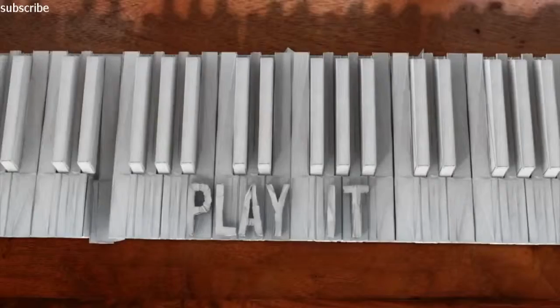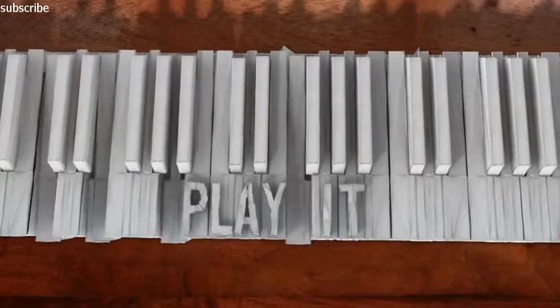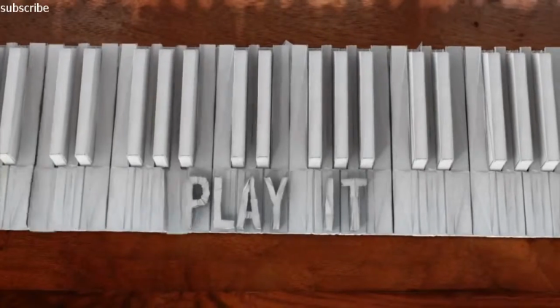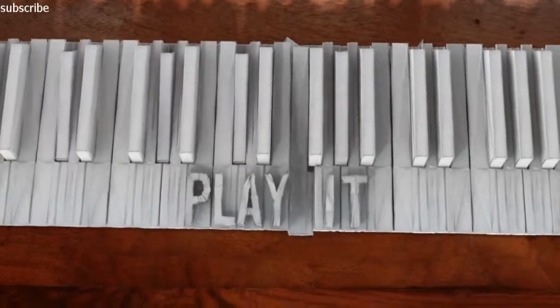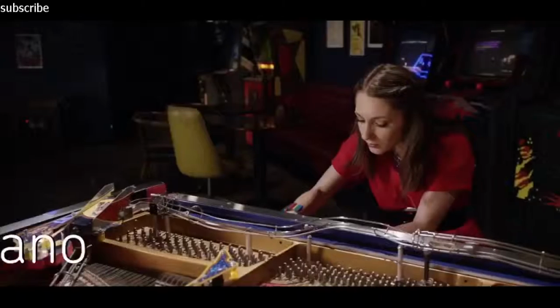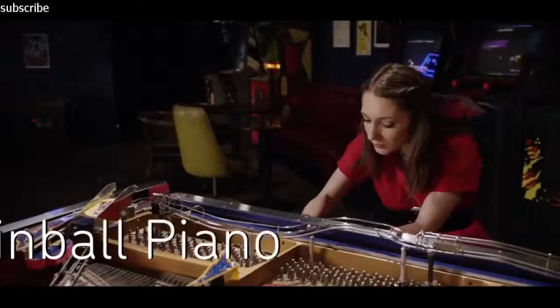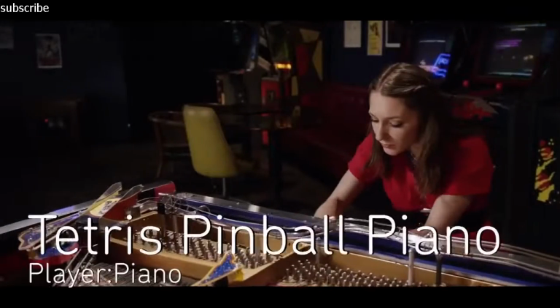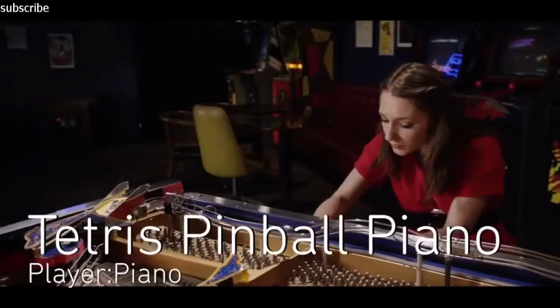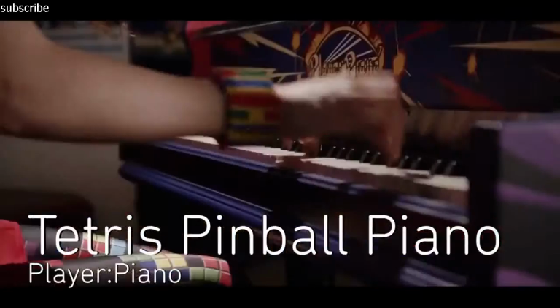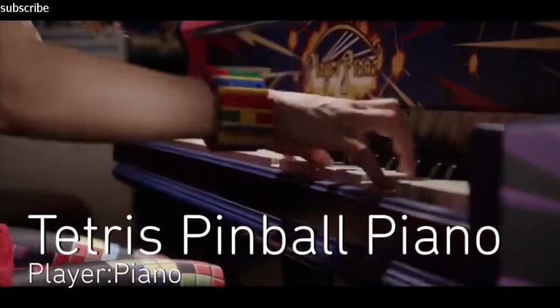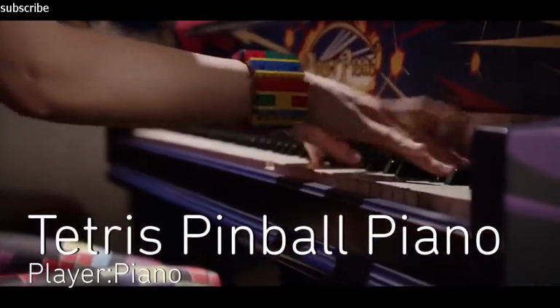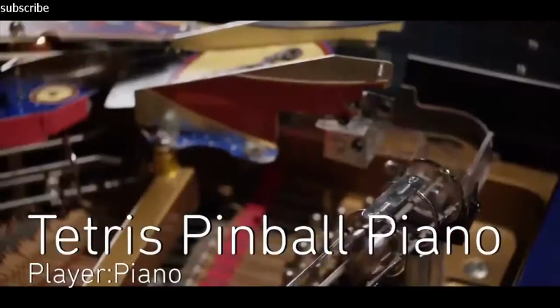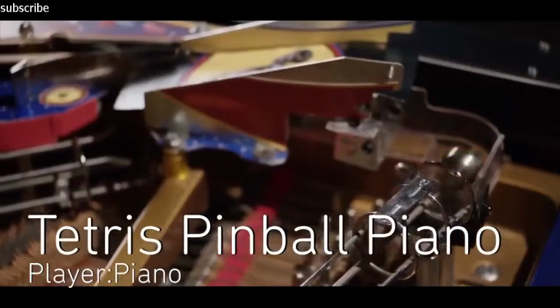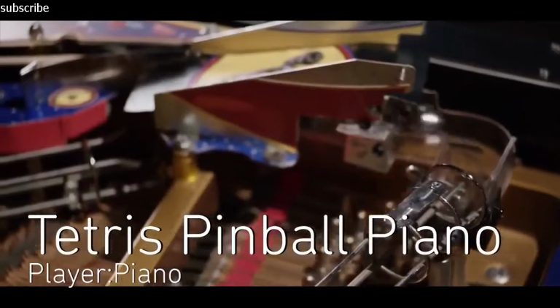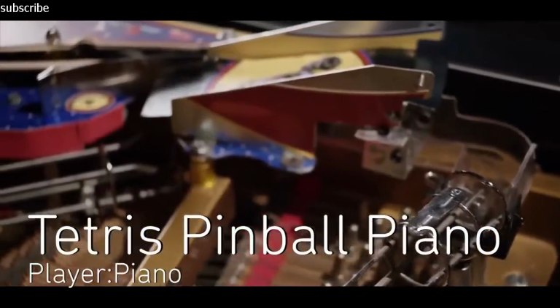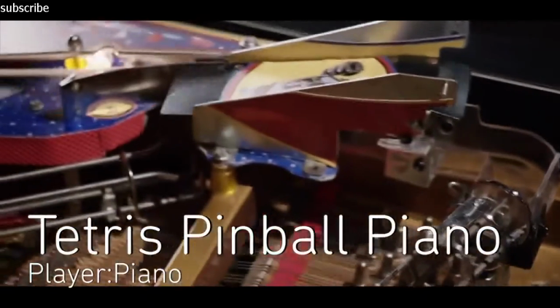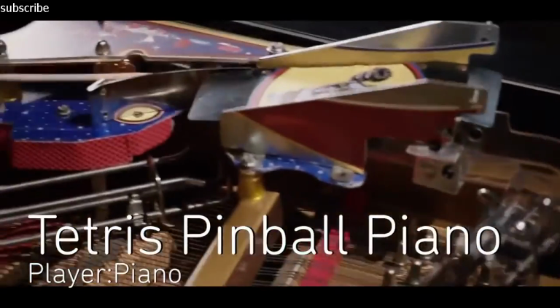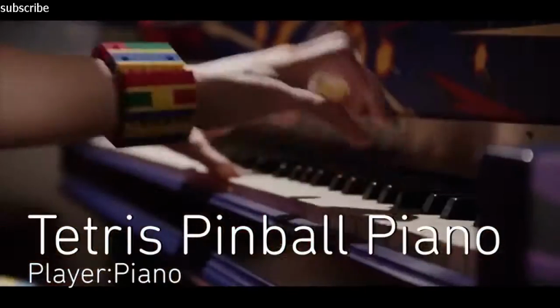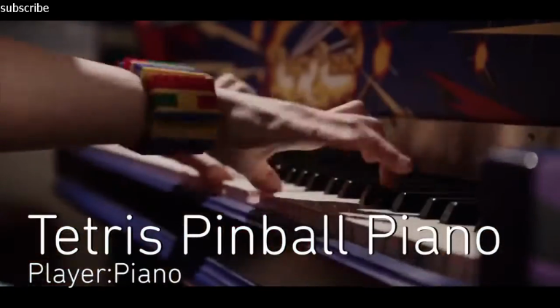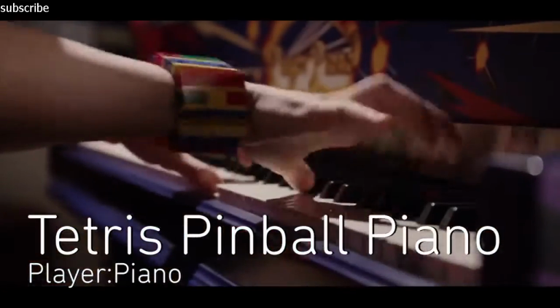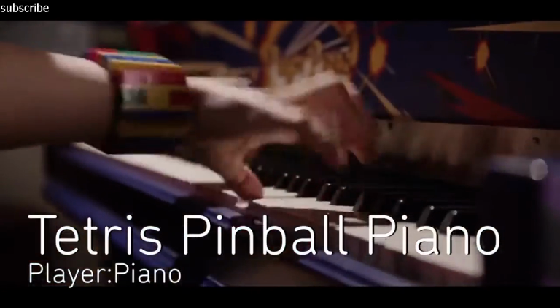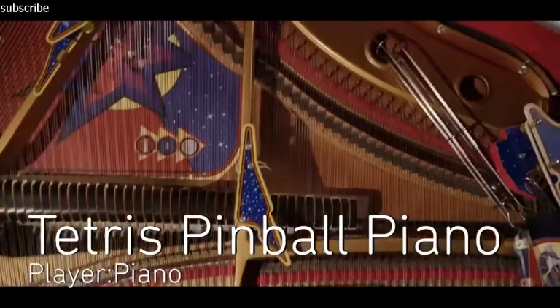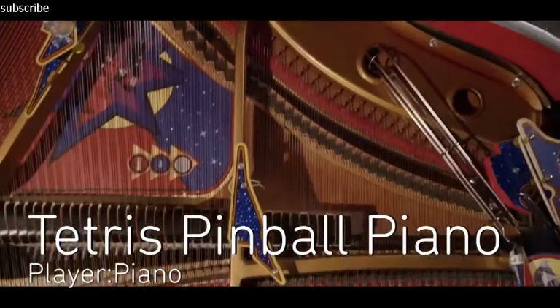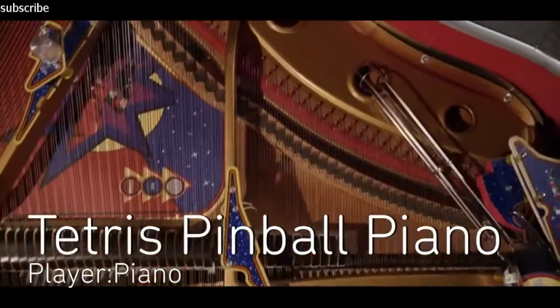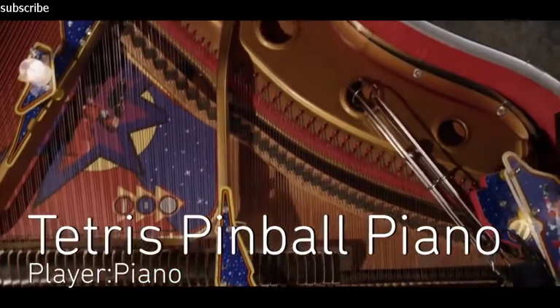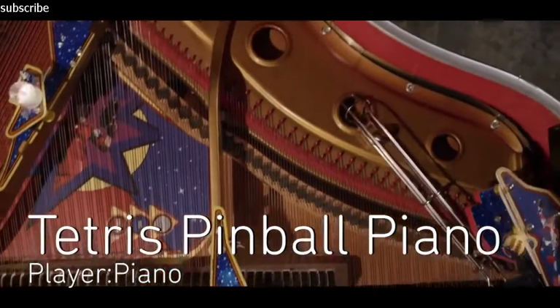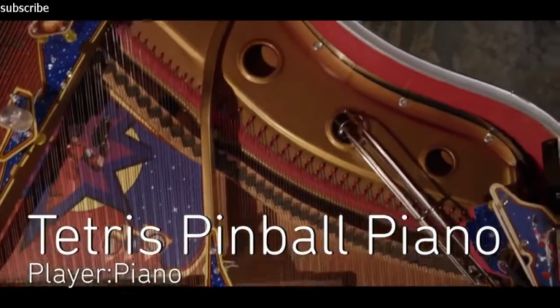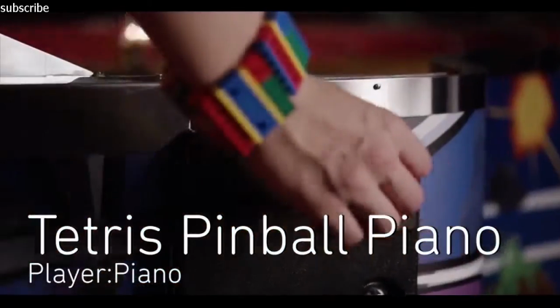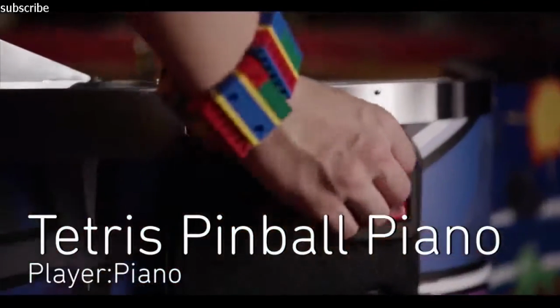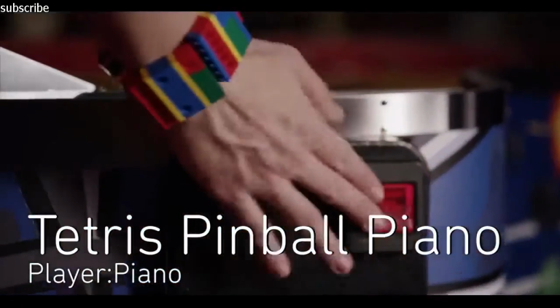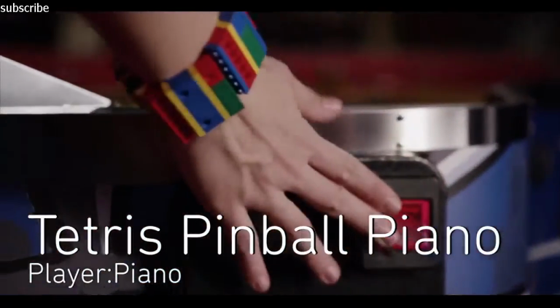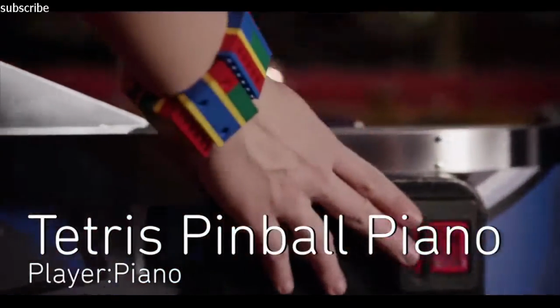Play it. Sonya Belosova plays an arrangement of the Tetris theme on a custom piano made from pinball machines.